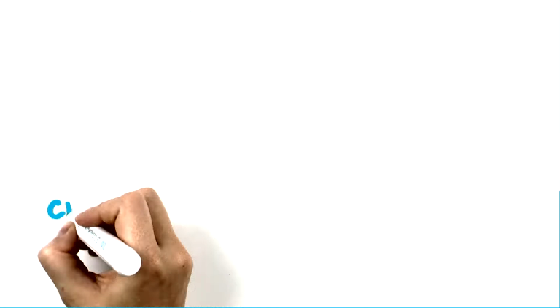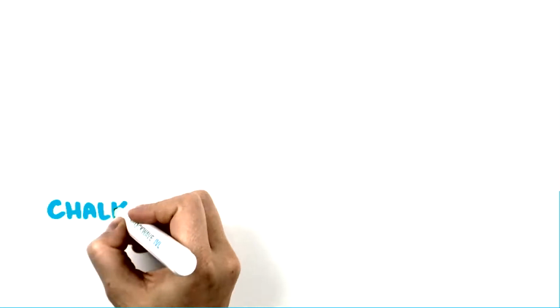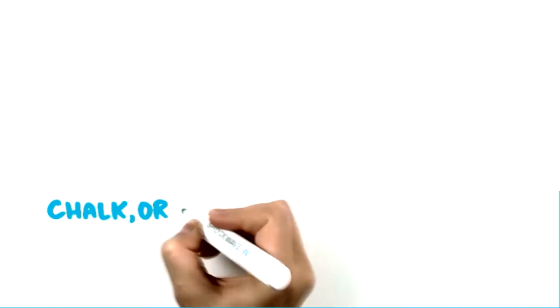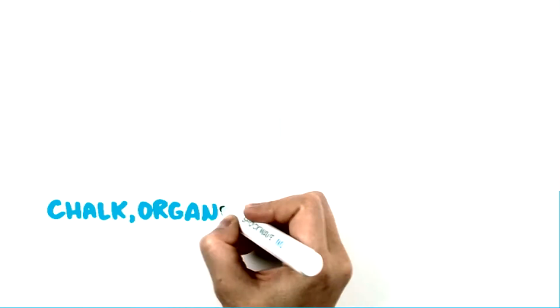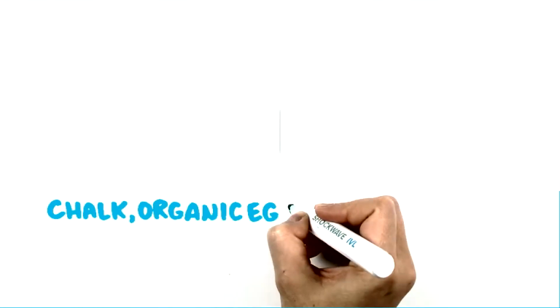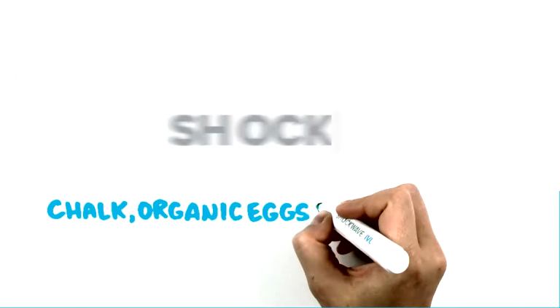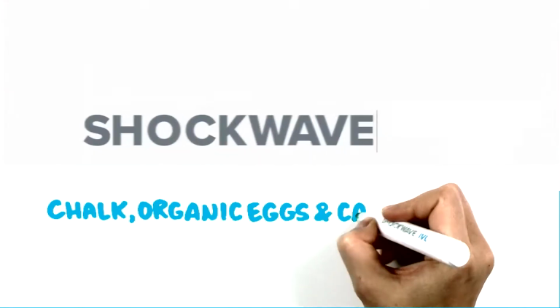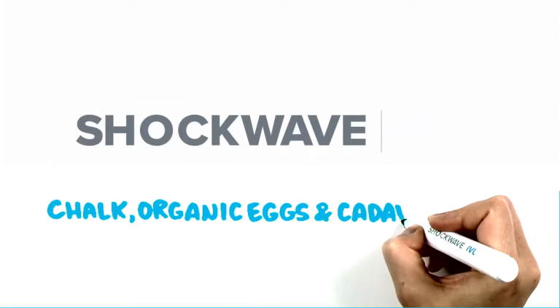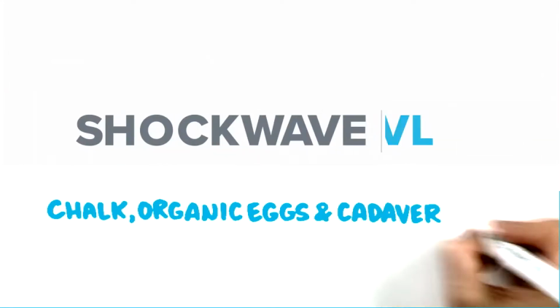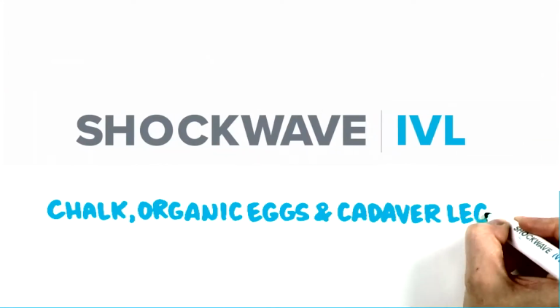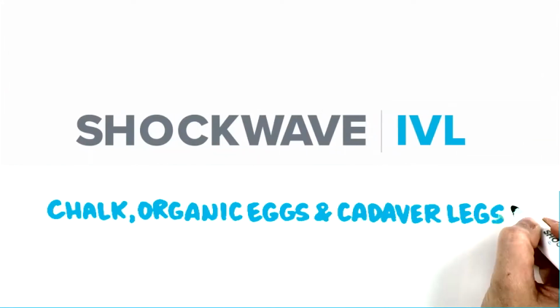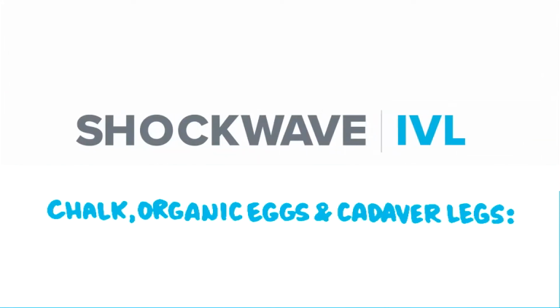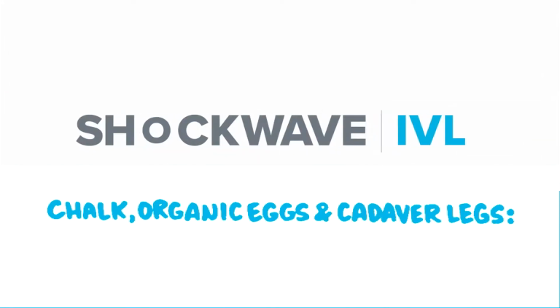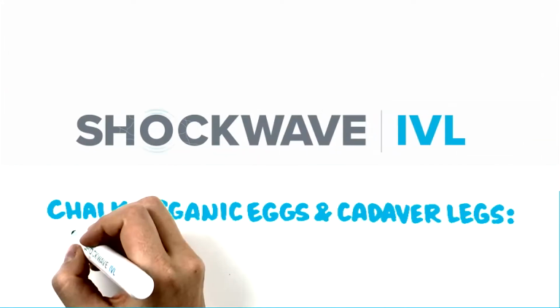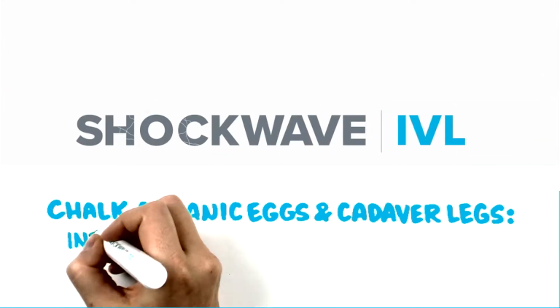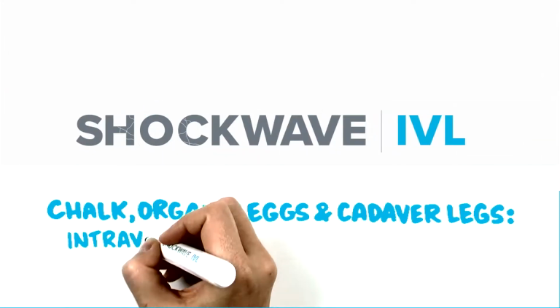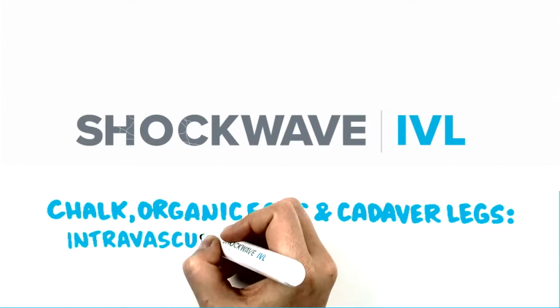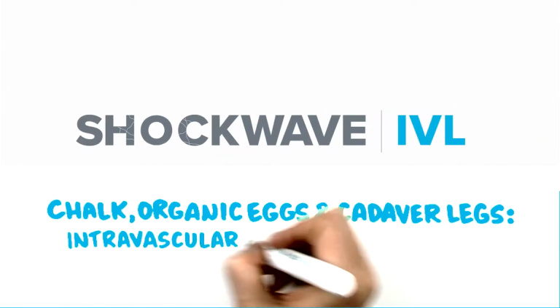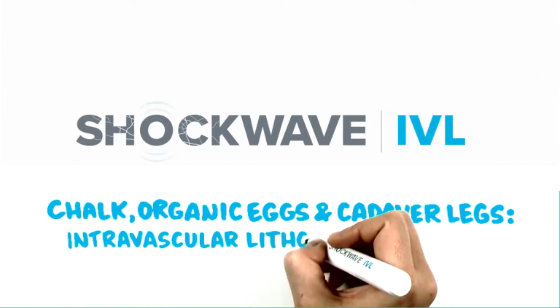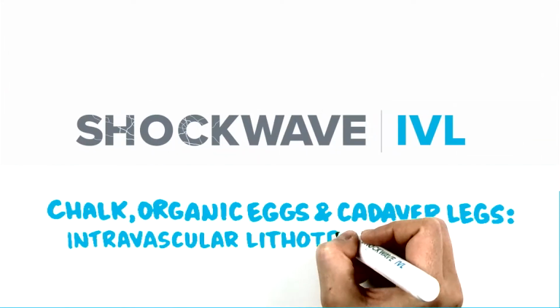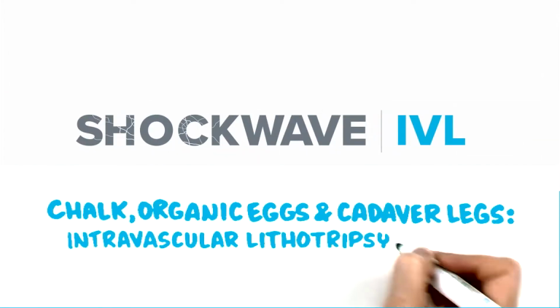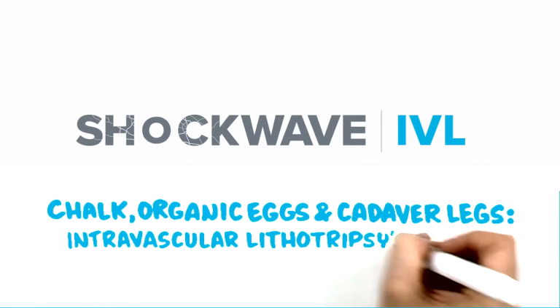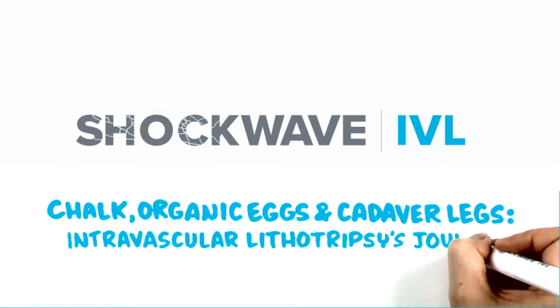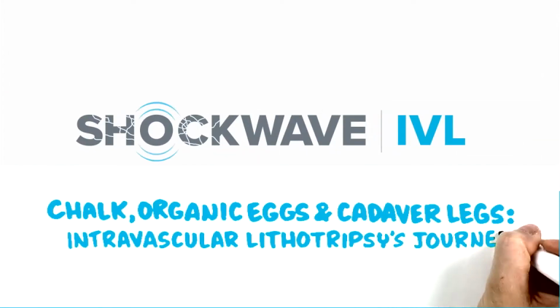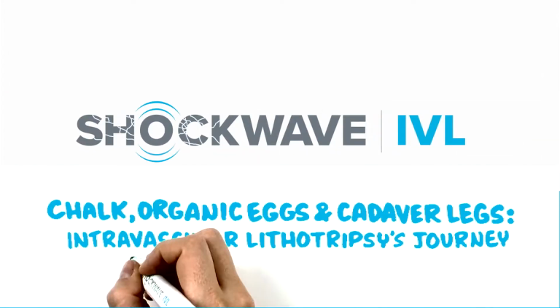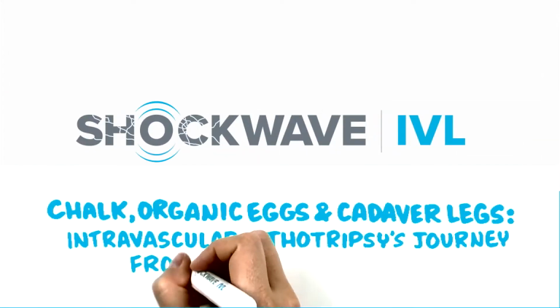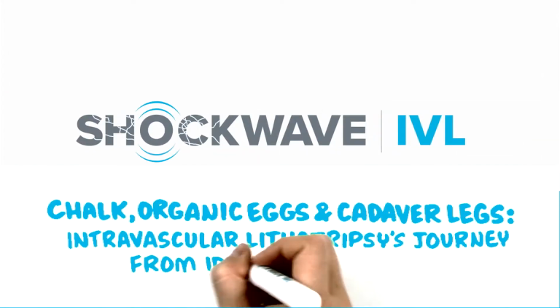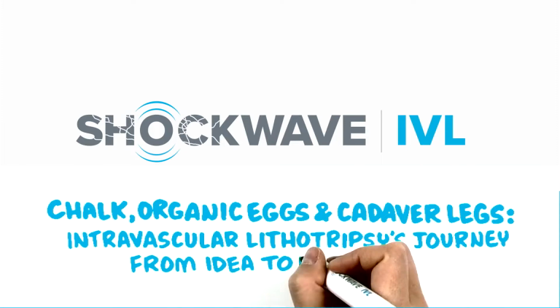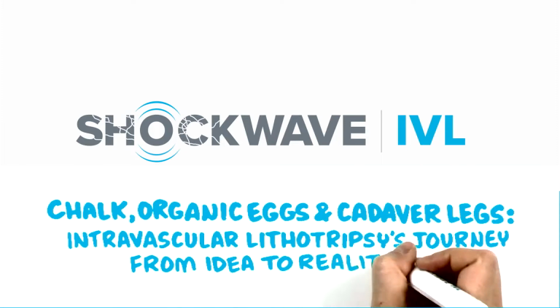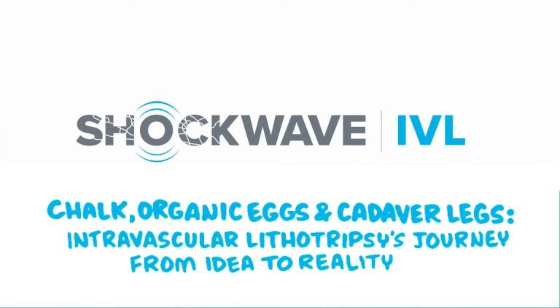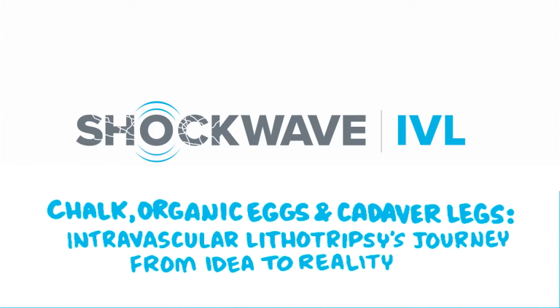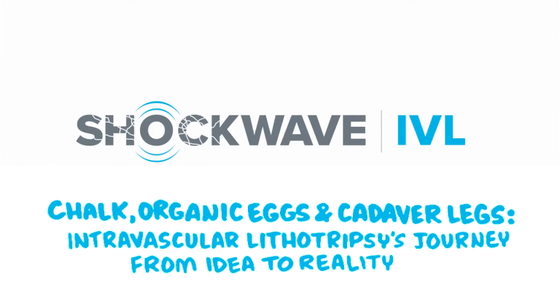Chalk, organic eggs, and cadaver legs. Intravascular lithotripsy's journey from idea to reality.